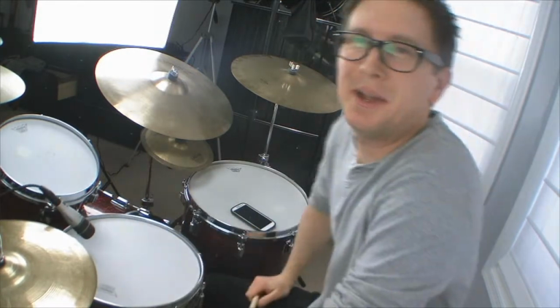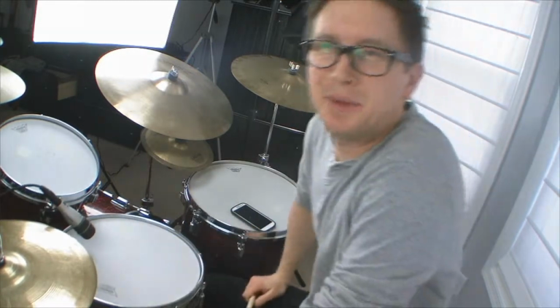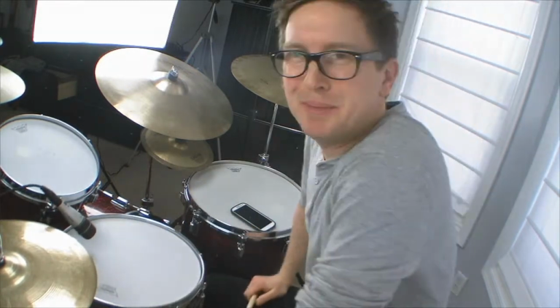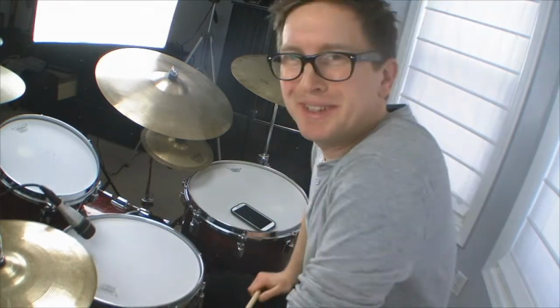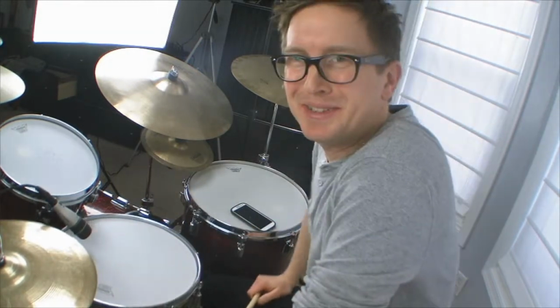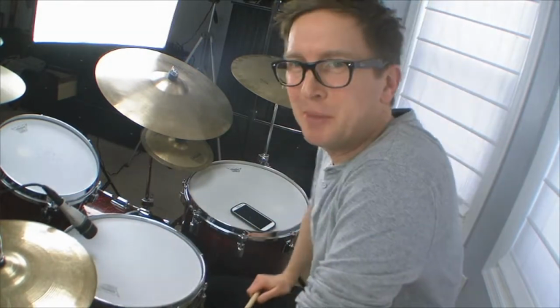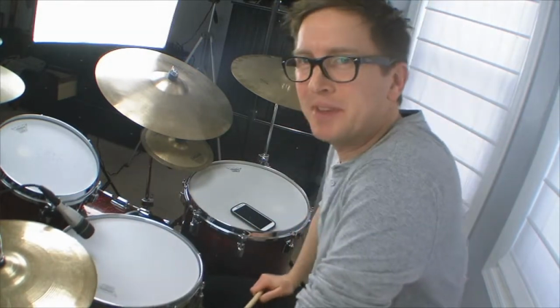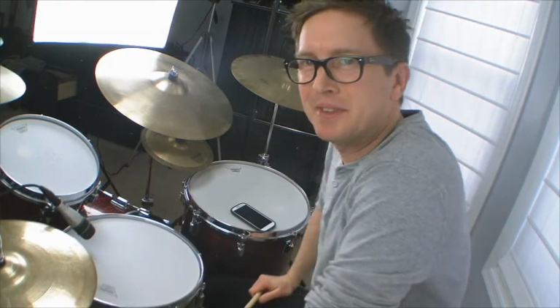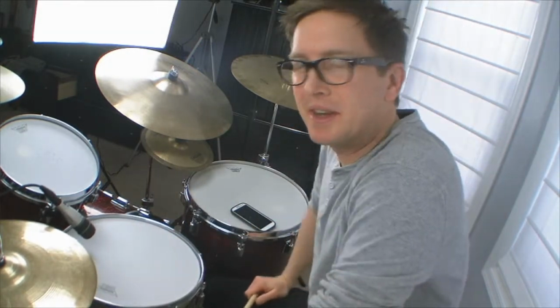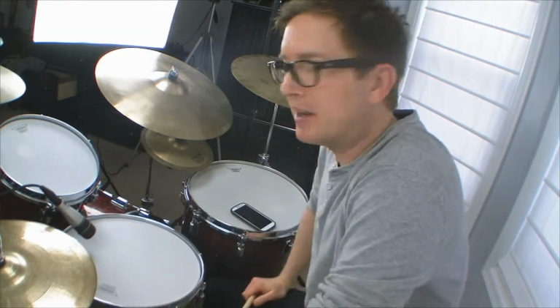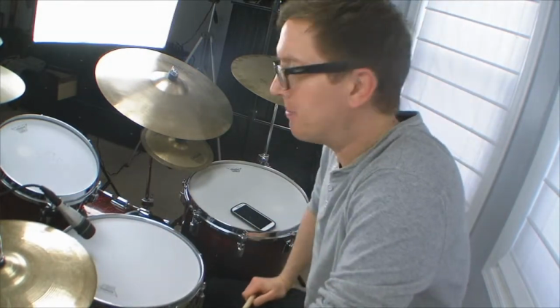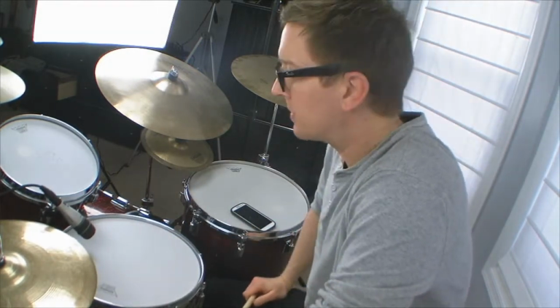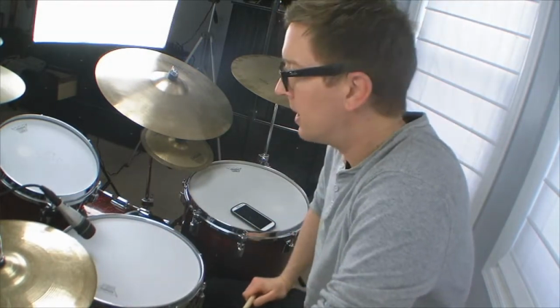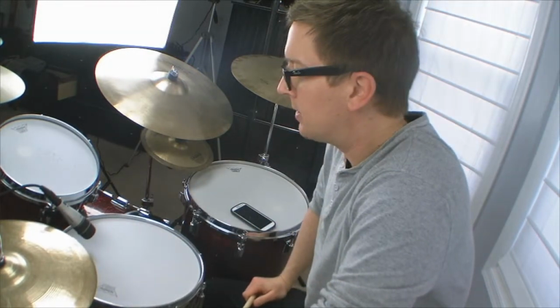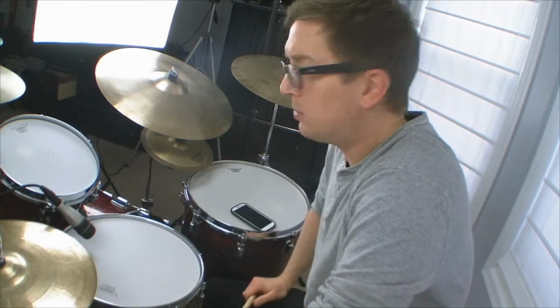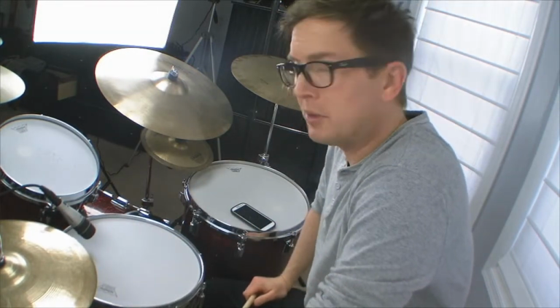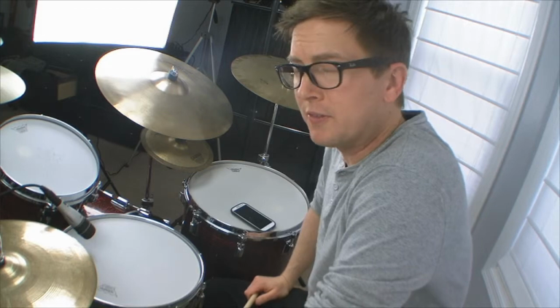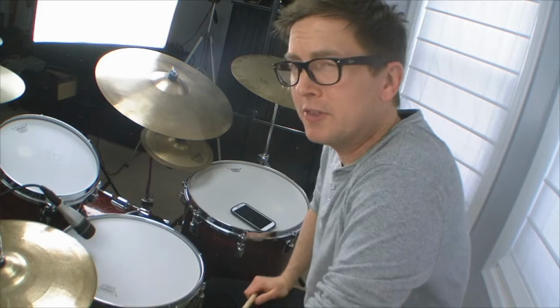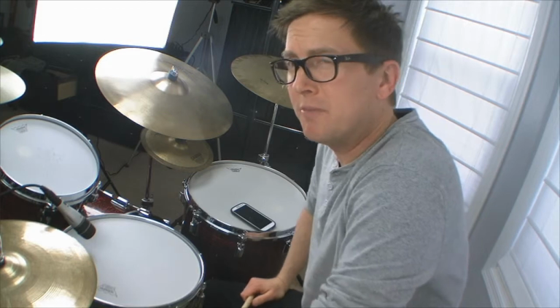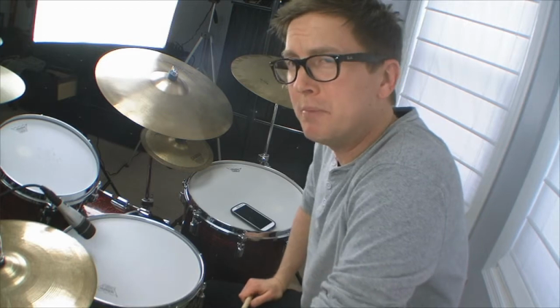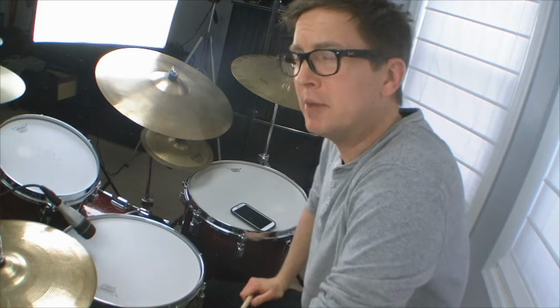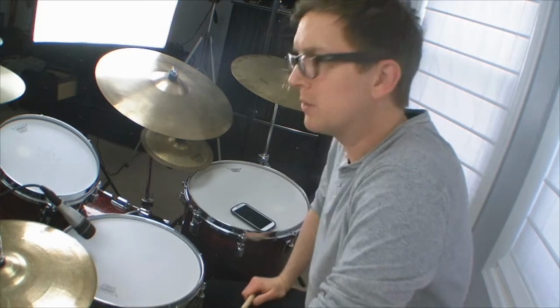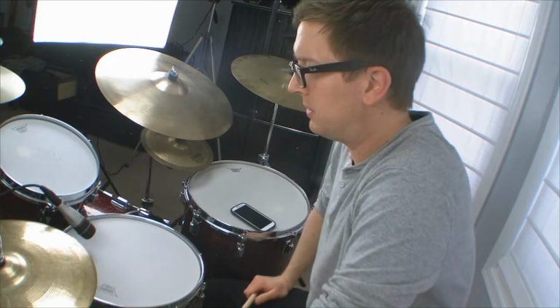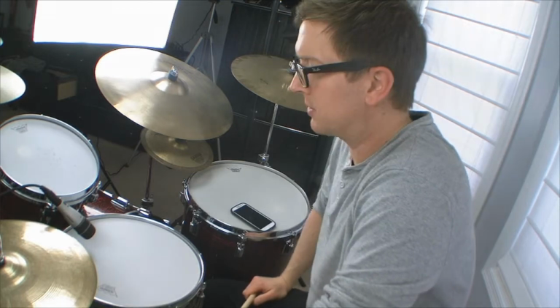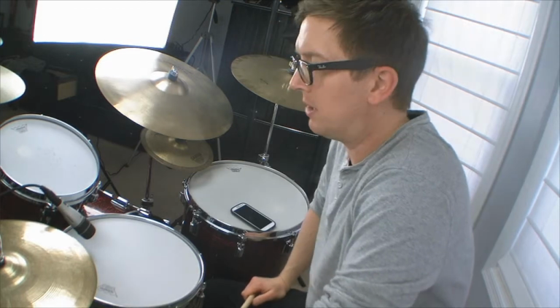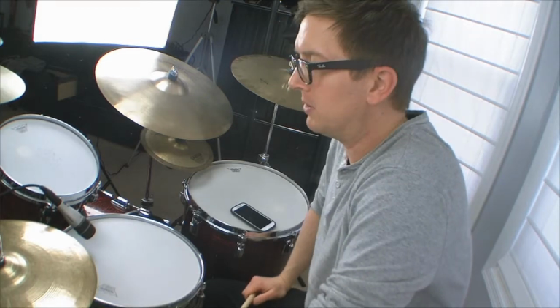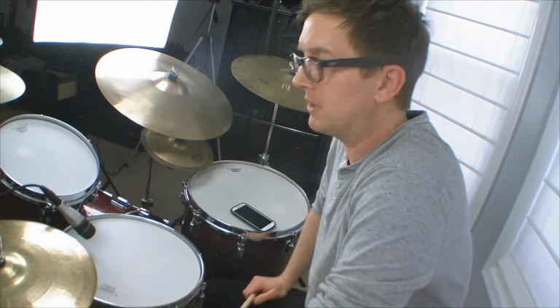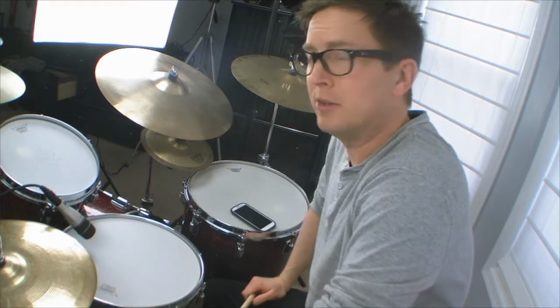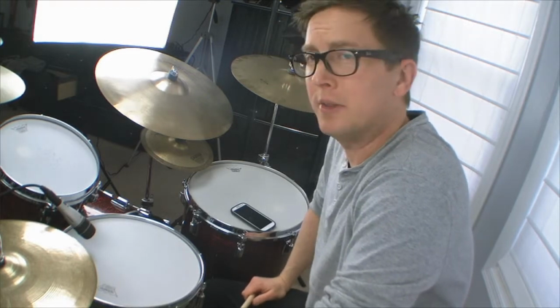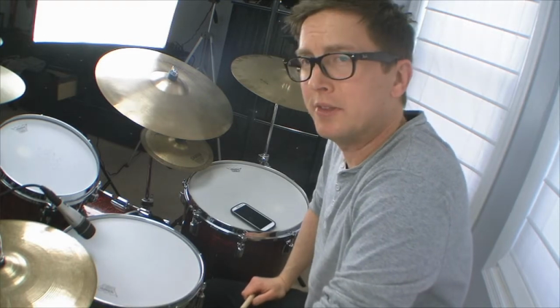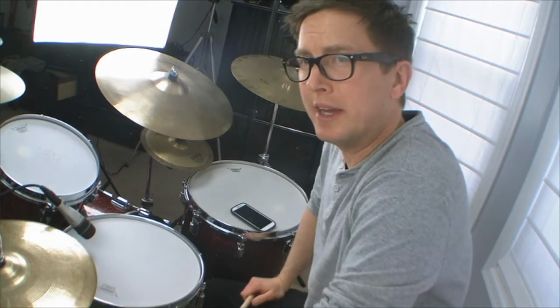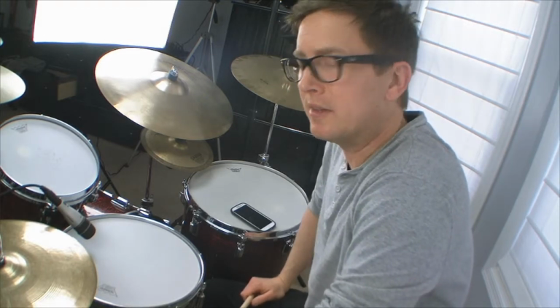Hi, welcome to Nick's Drum Lessons dot com. This will be the first of many rudimental combos that I do on the site.